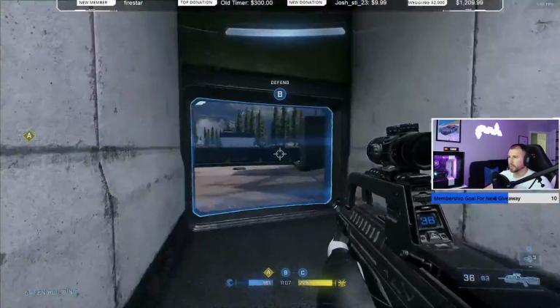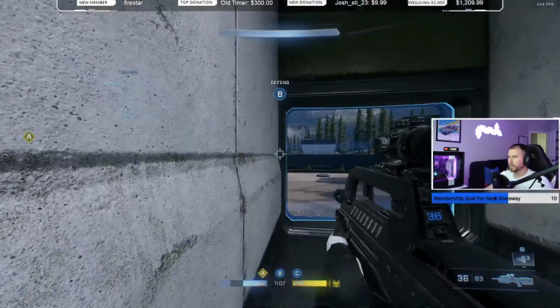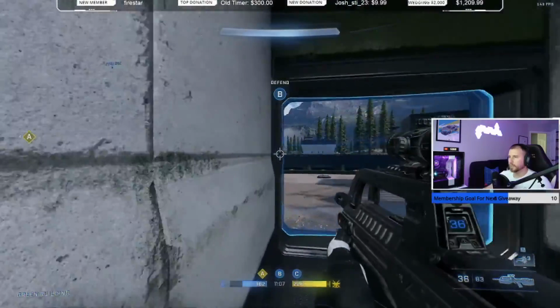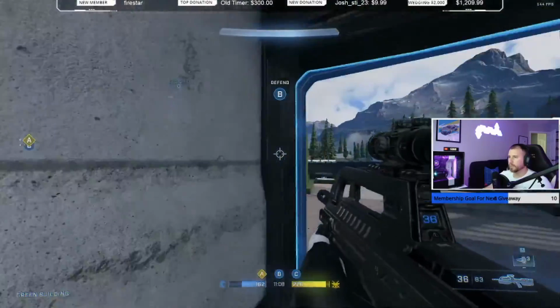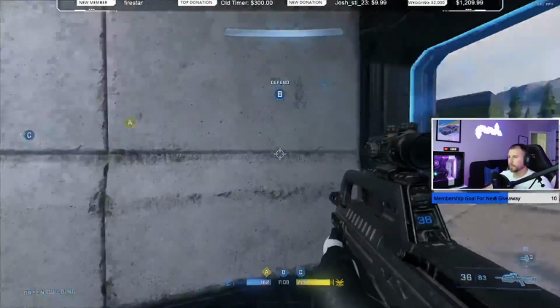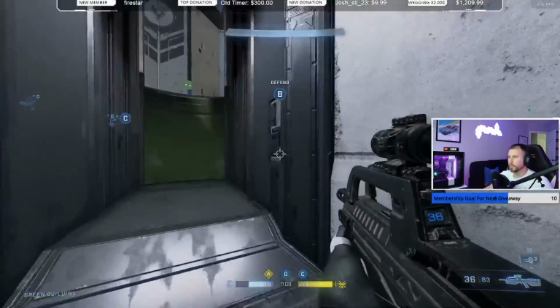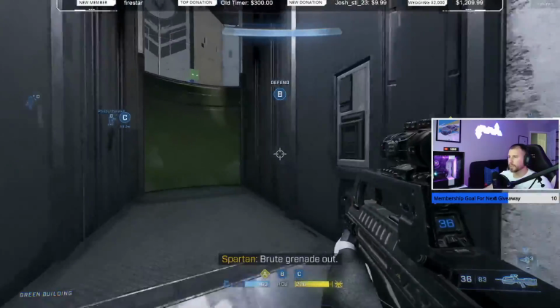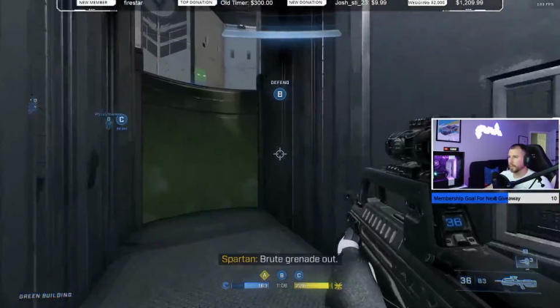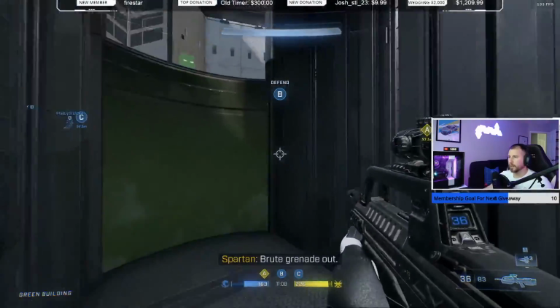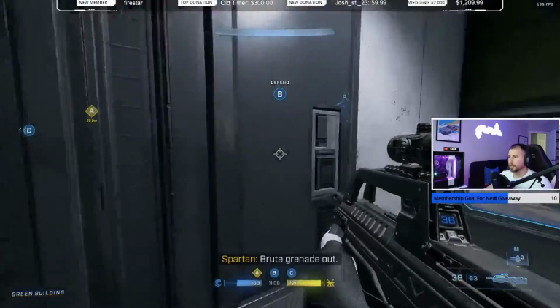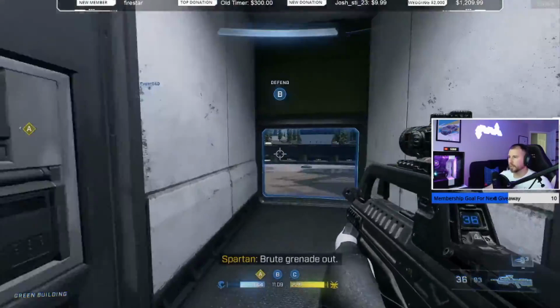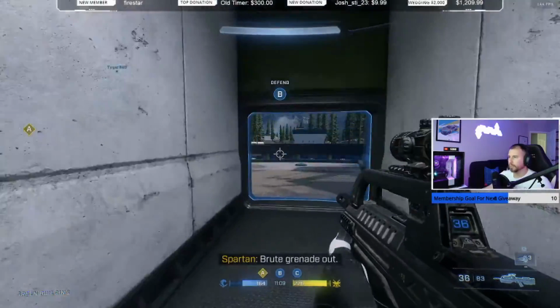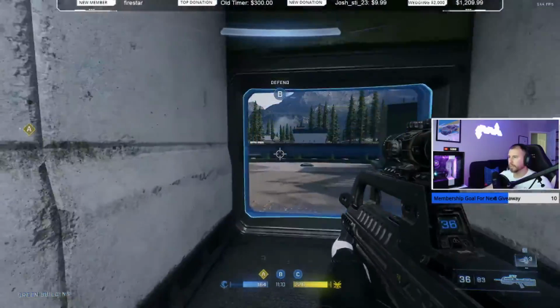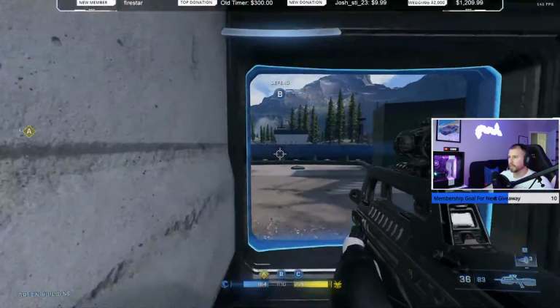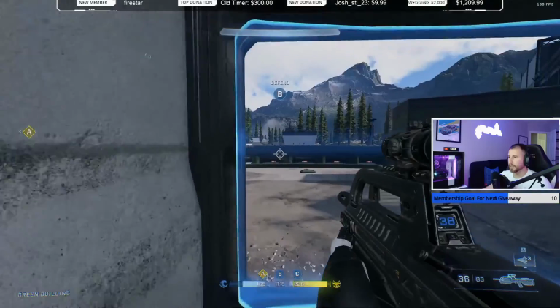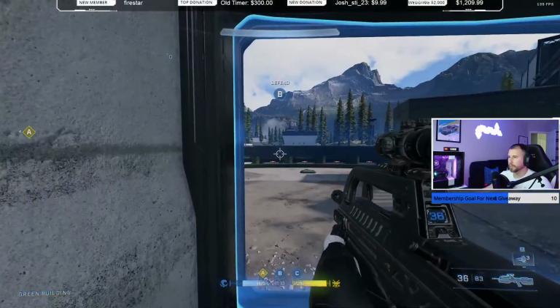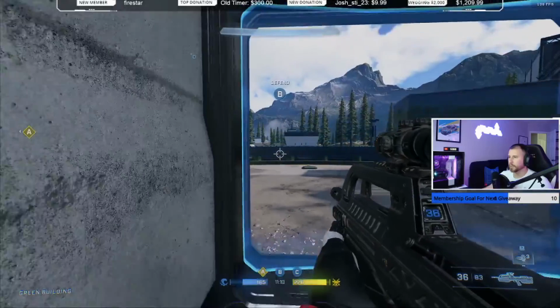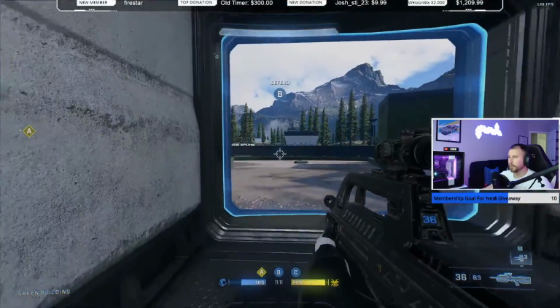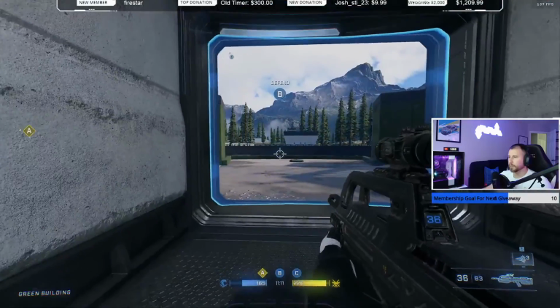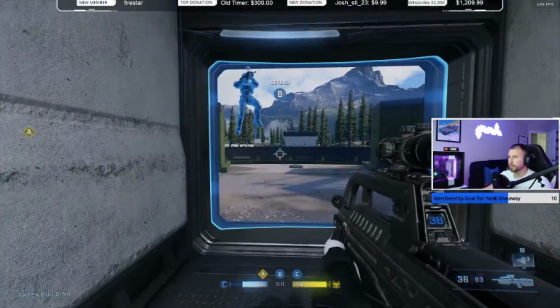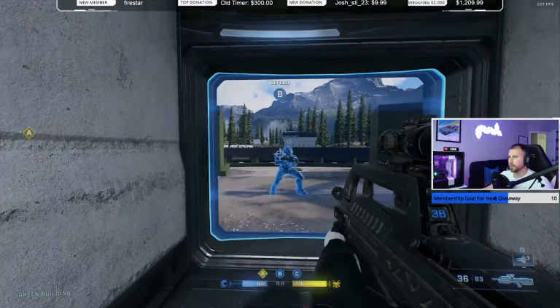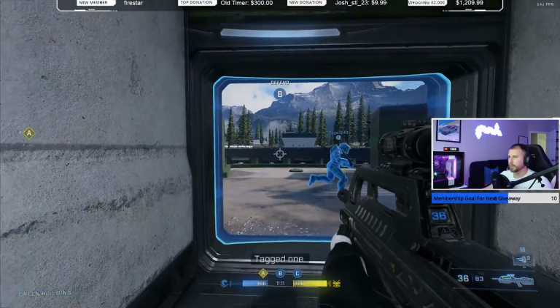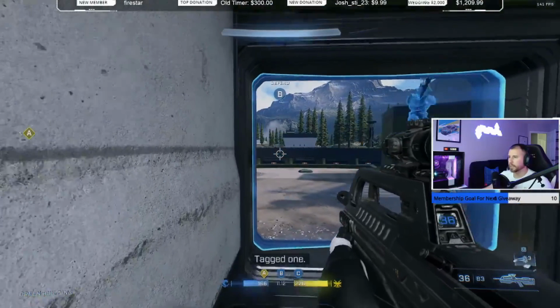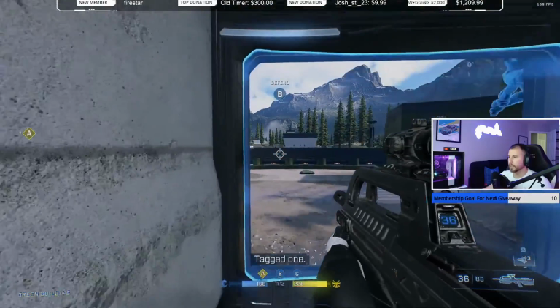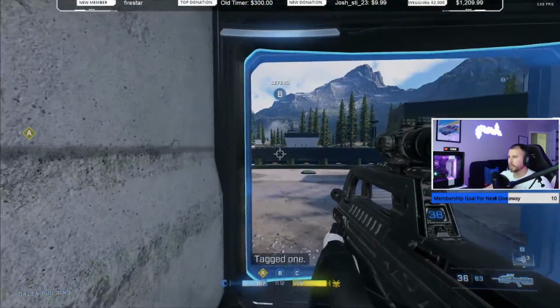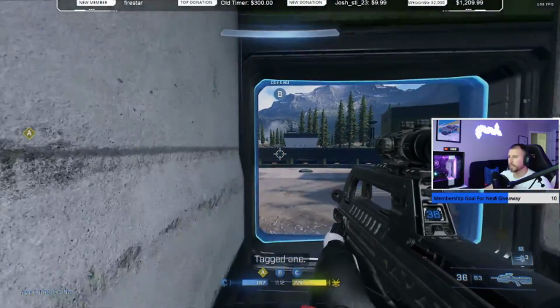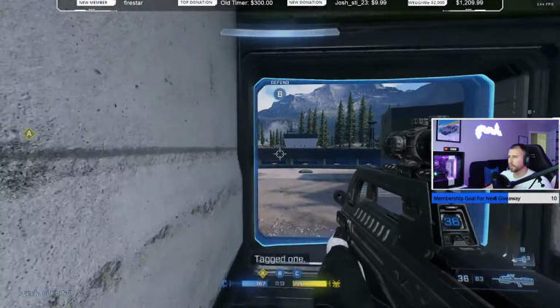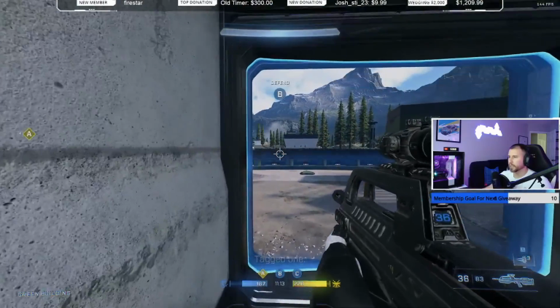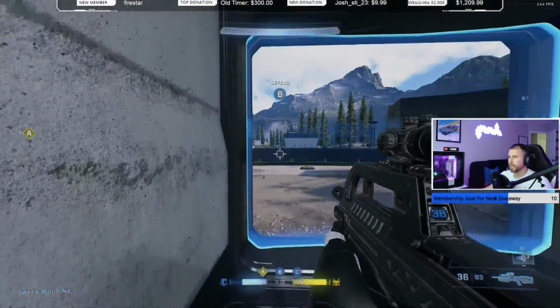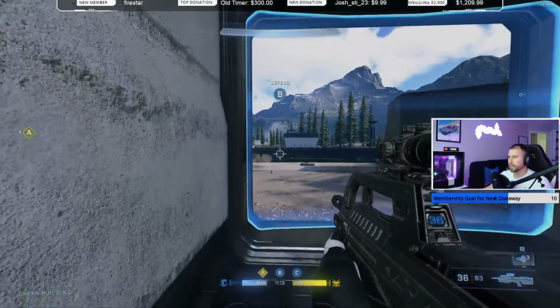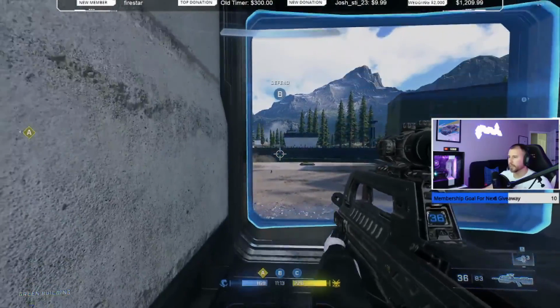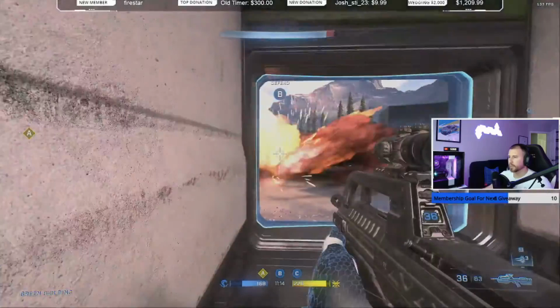If someone can watch the top of A, I'll come be on the inside and push someone off if they come through the back of B. Watch the other side — let them come here, I'll push them off.